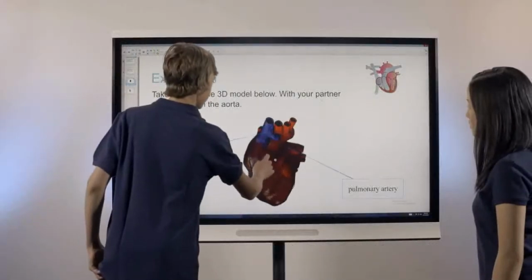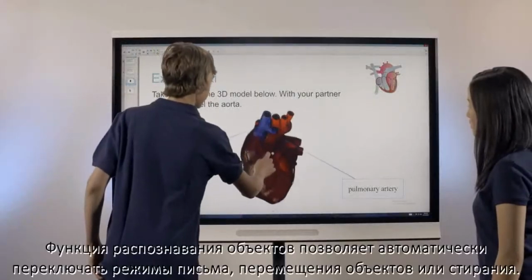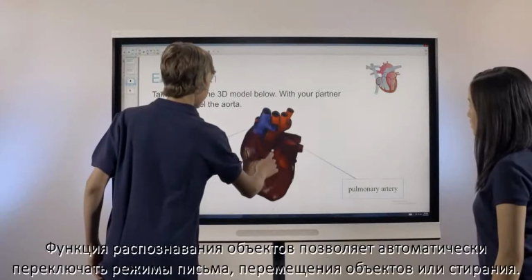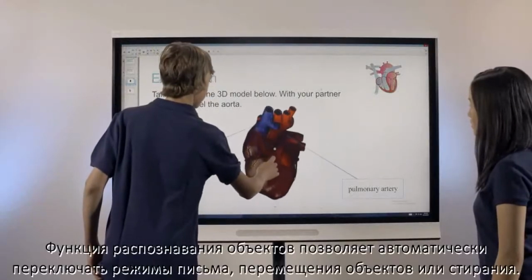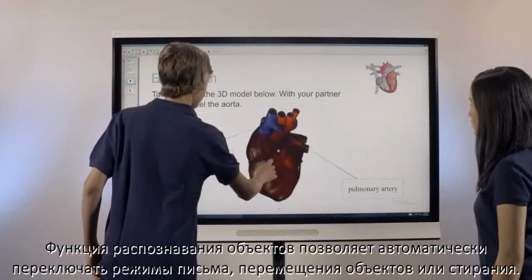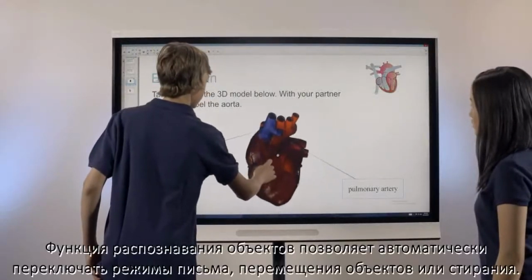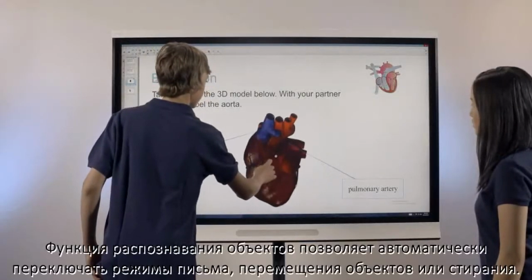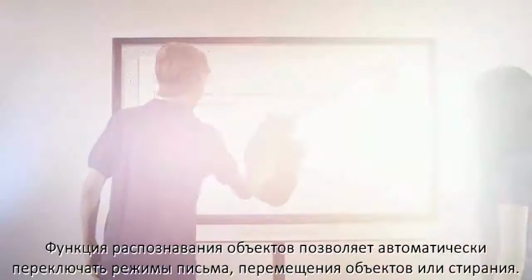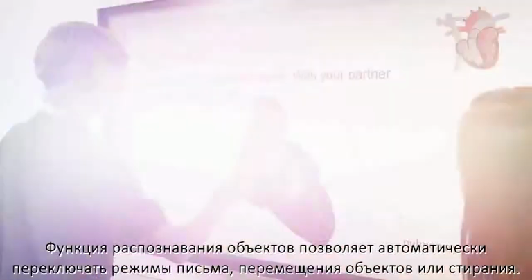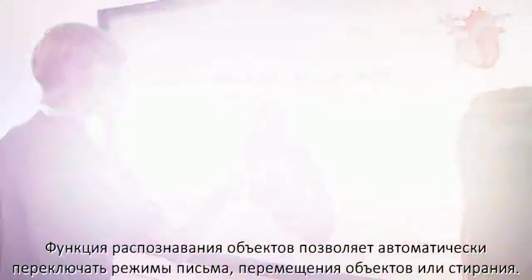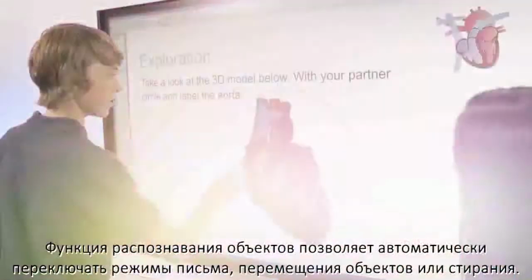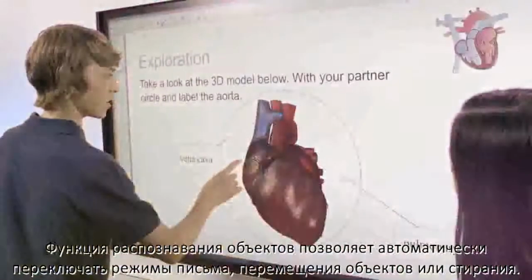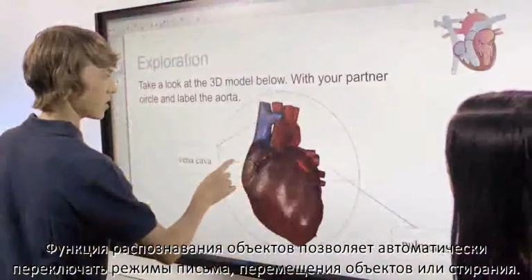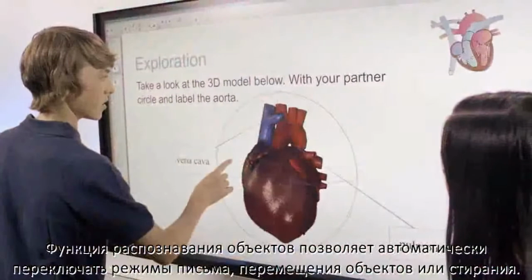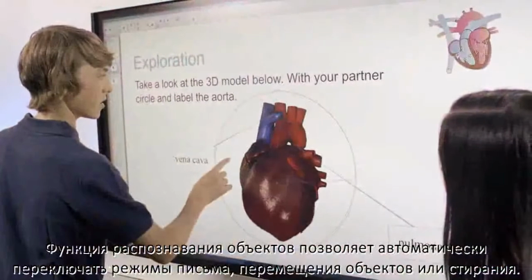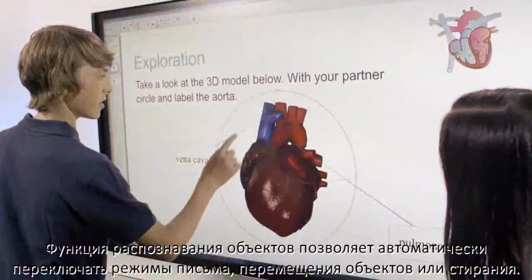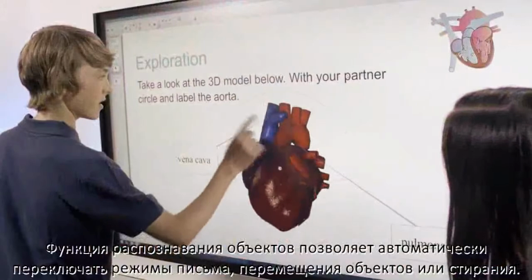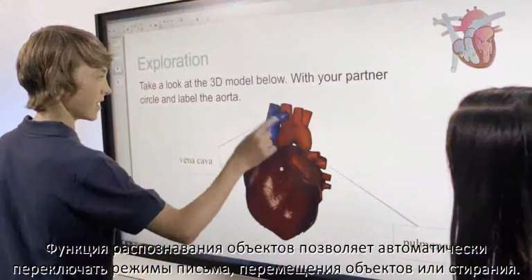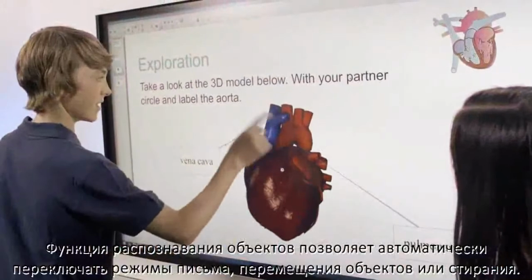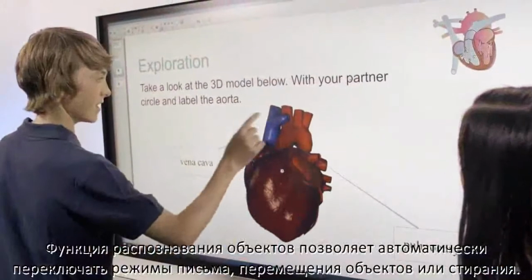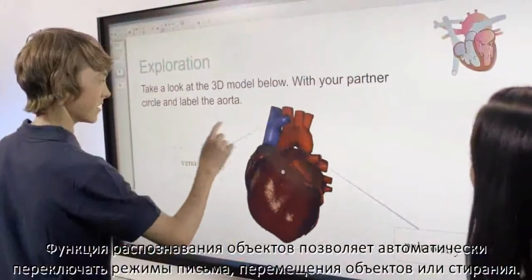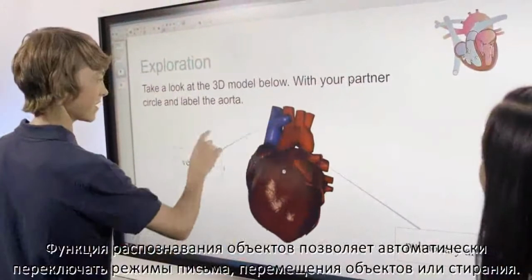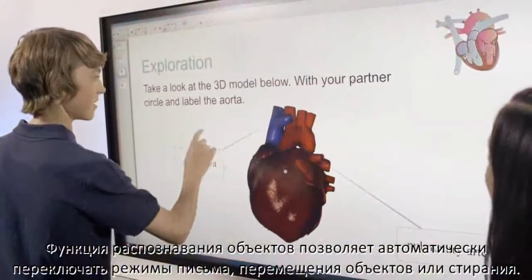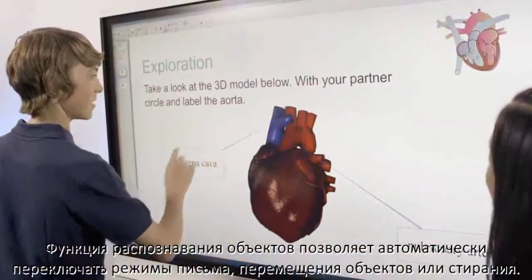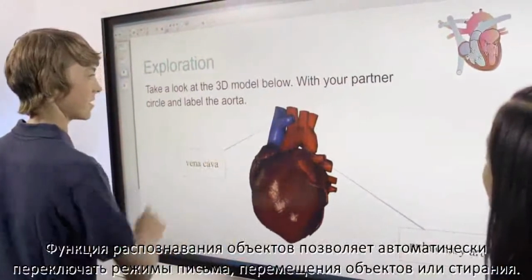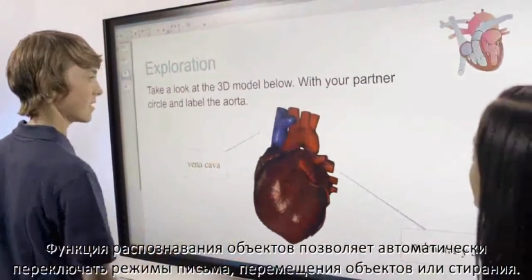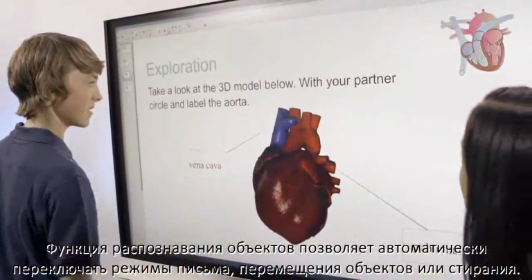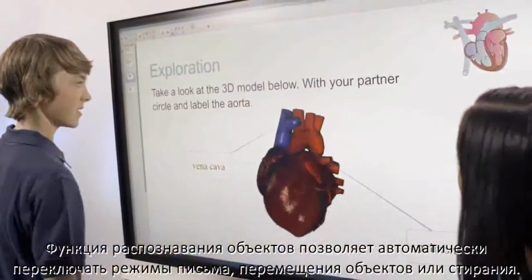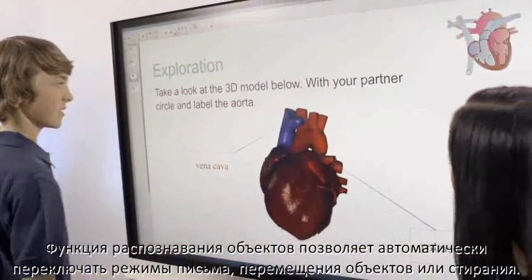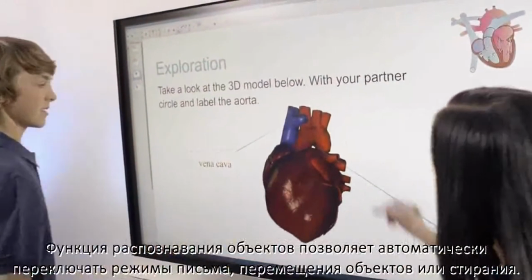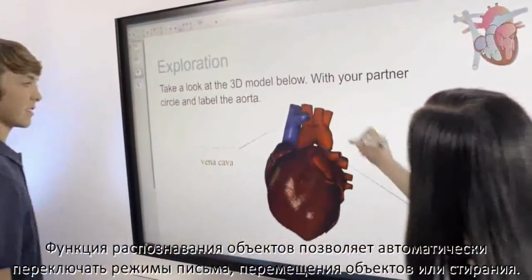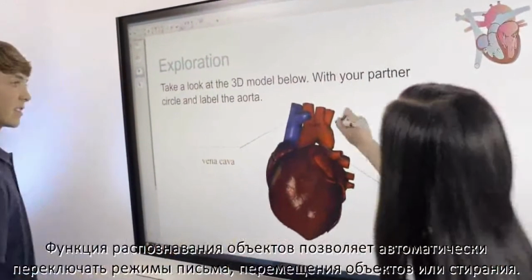Its object awareness feature means switching between writing, moving, and erasing is effortless.